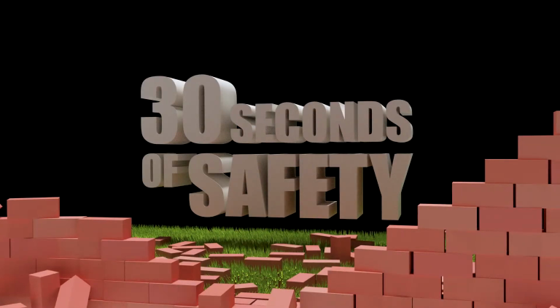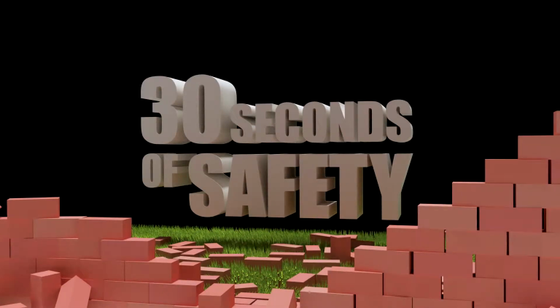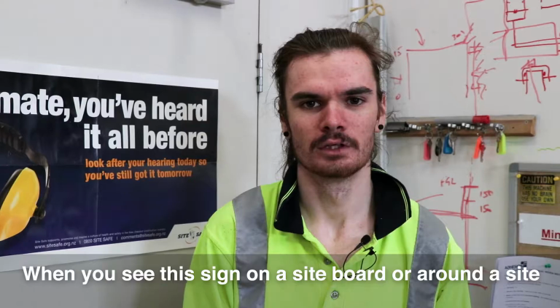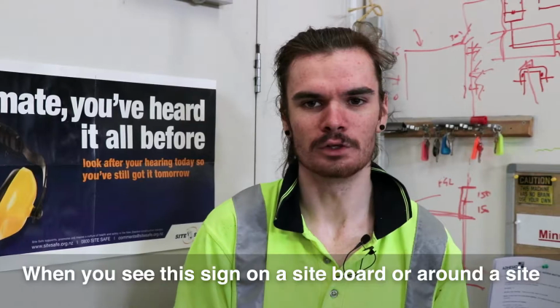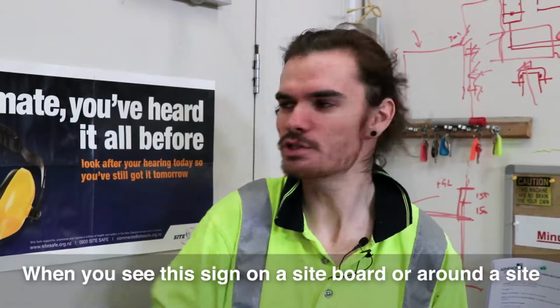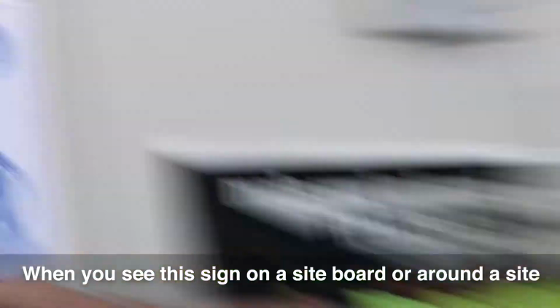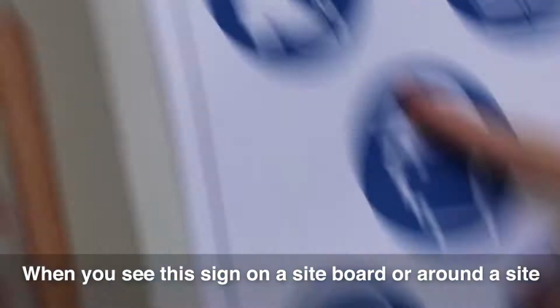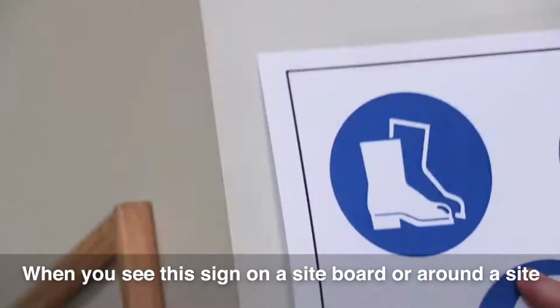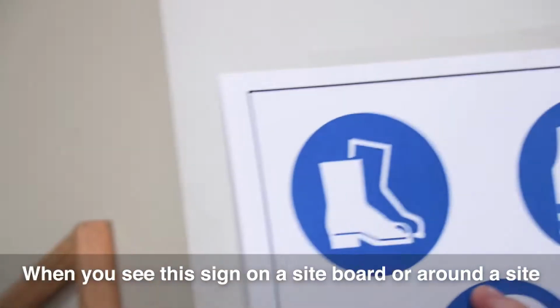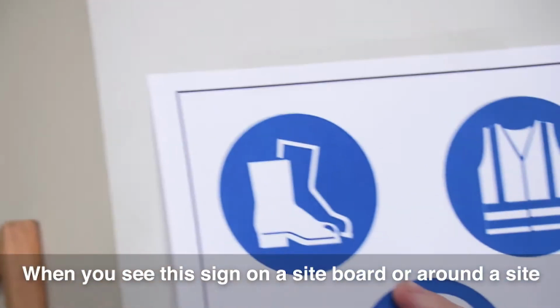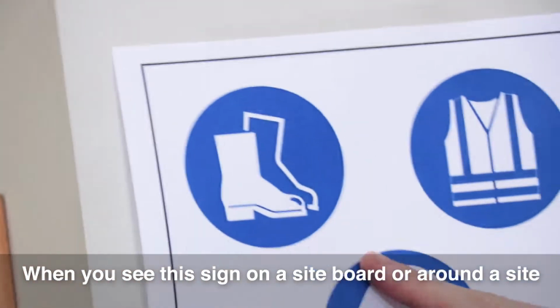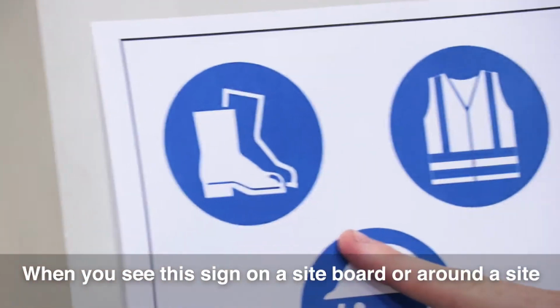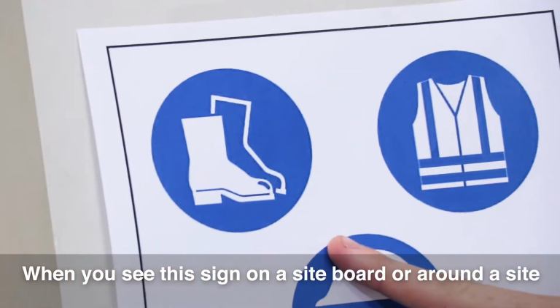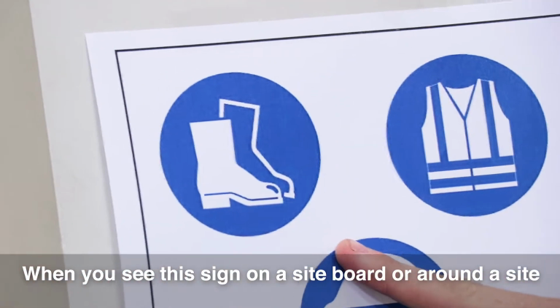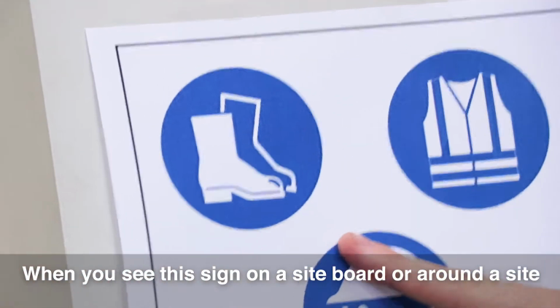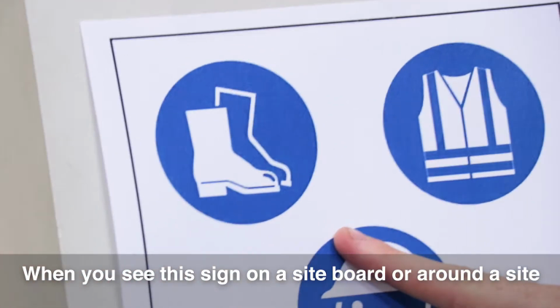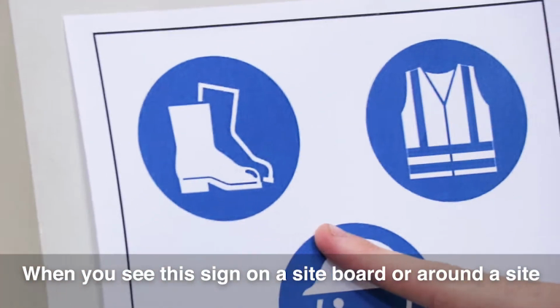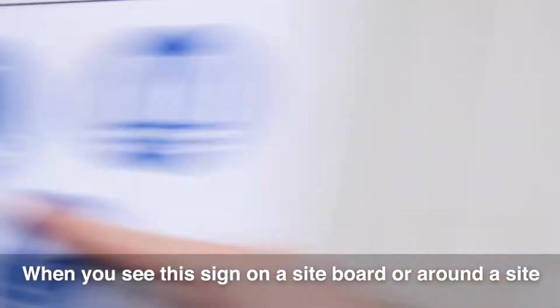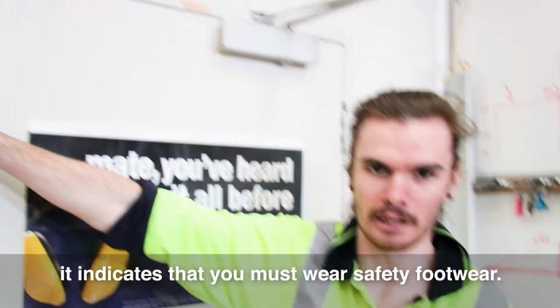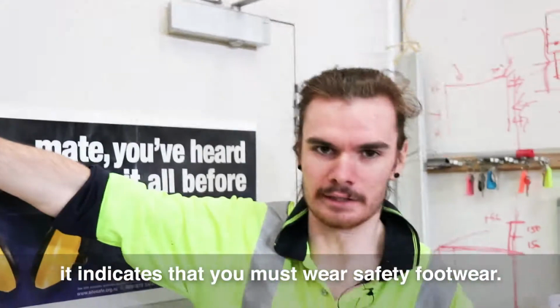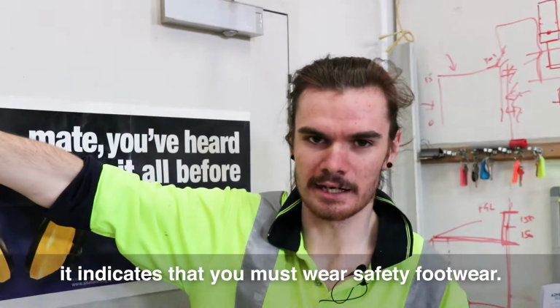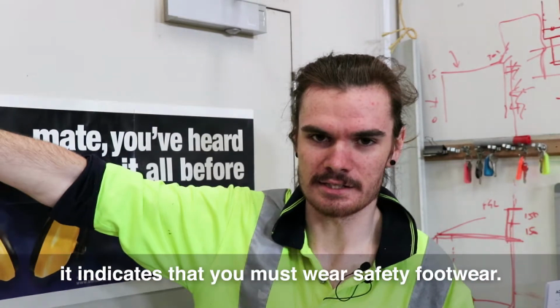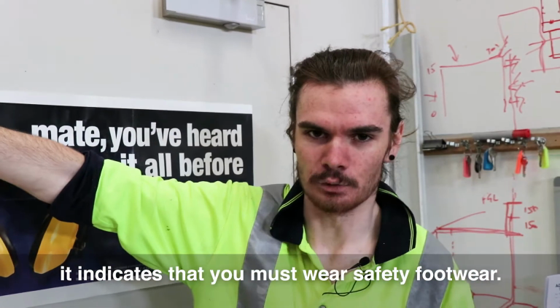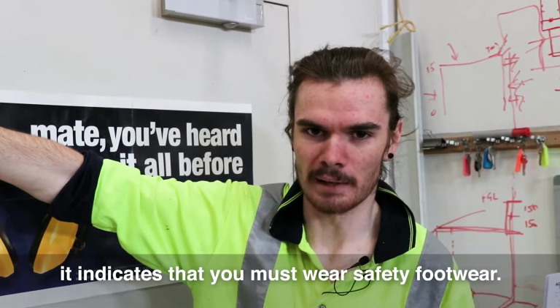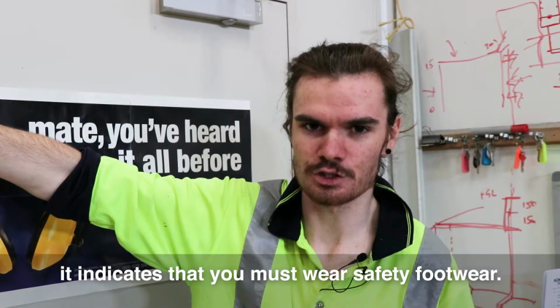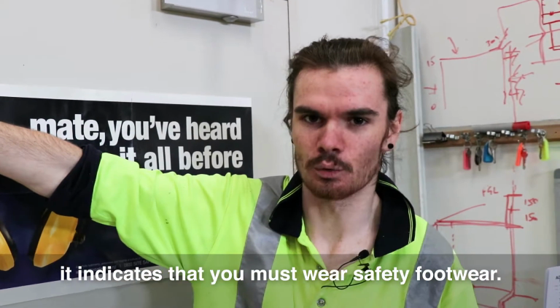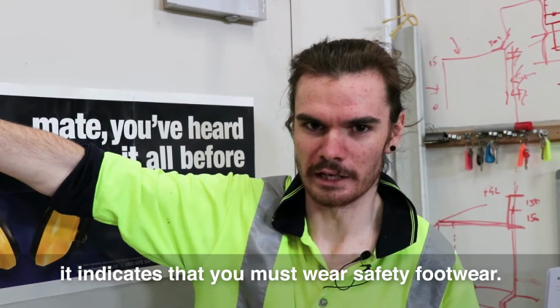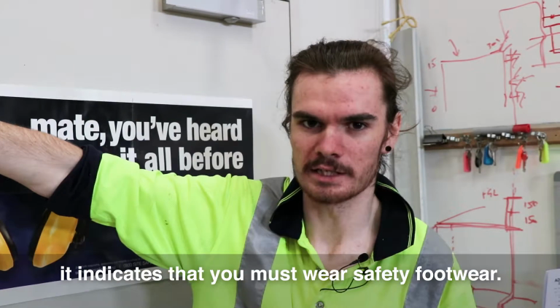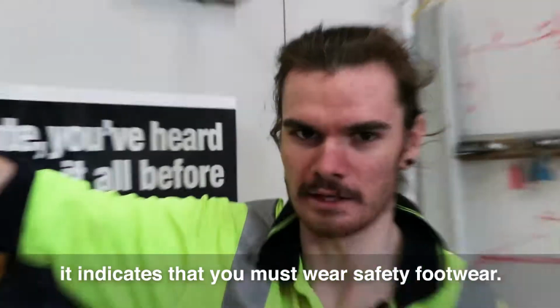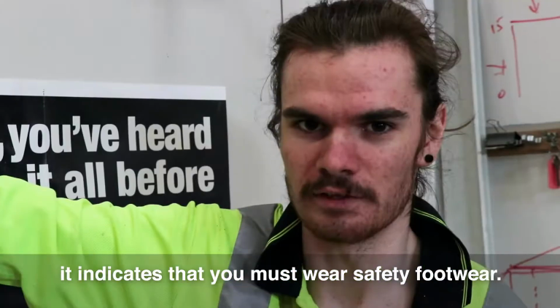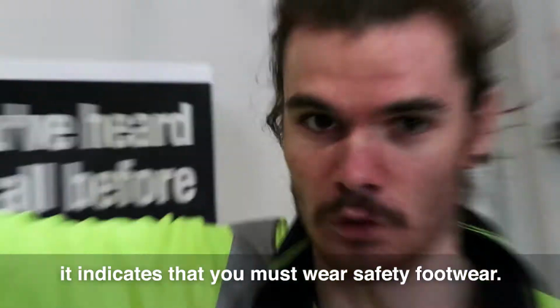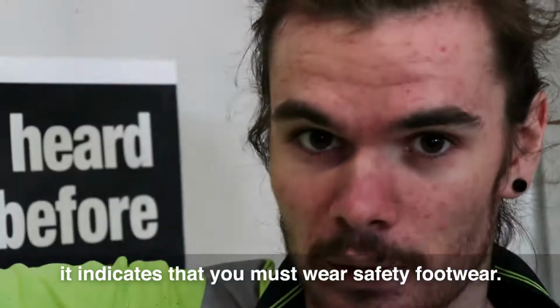When you see this sign on a sideboard or around a site, it indicates that you must wear safety footwear.